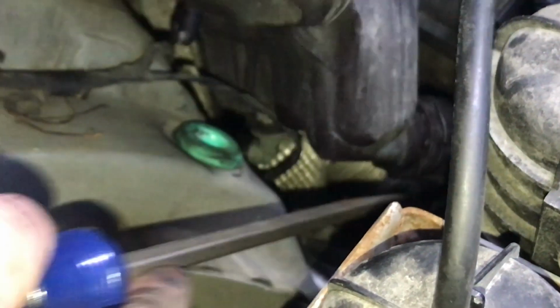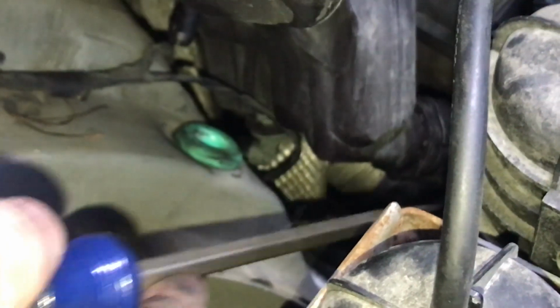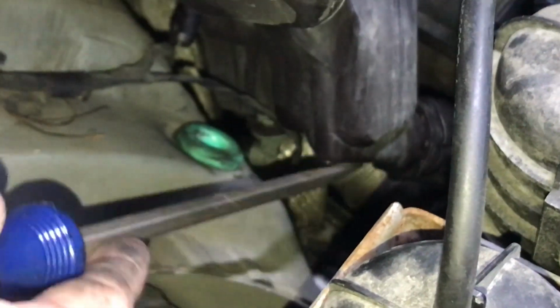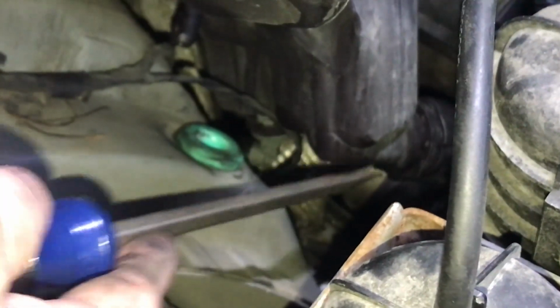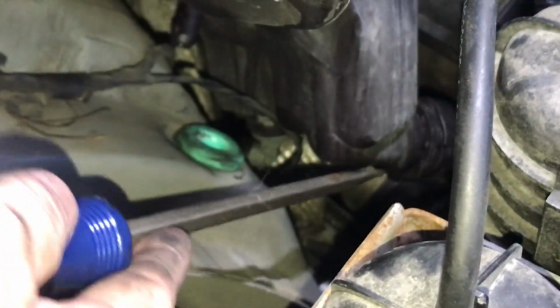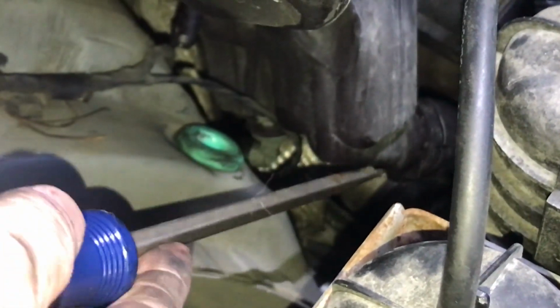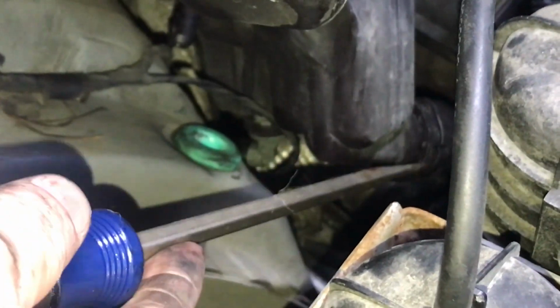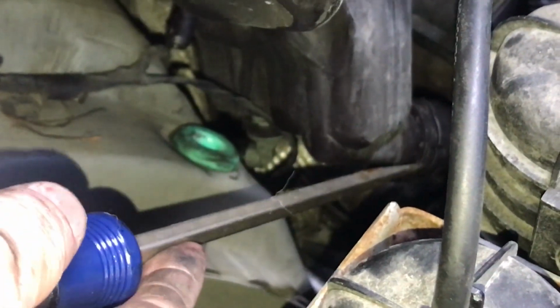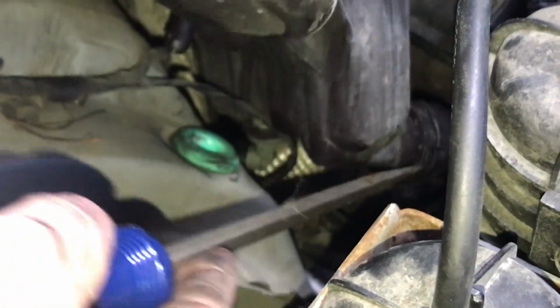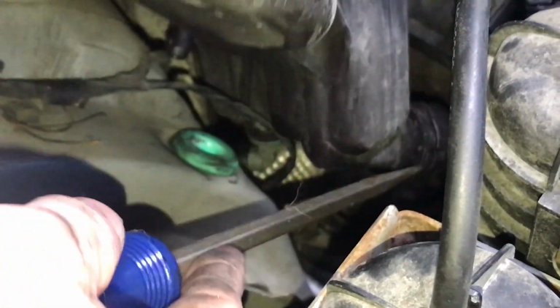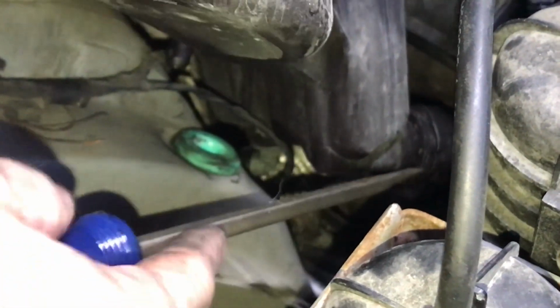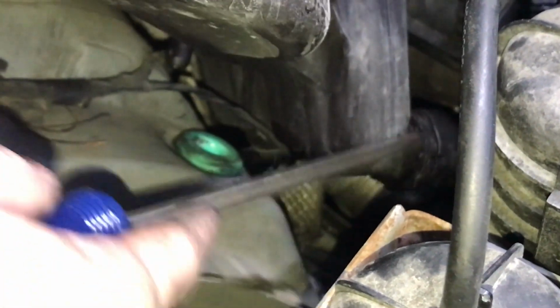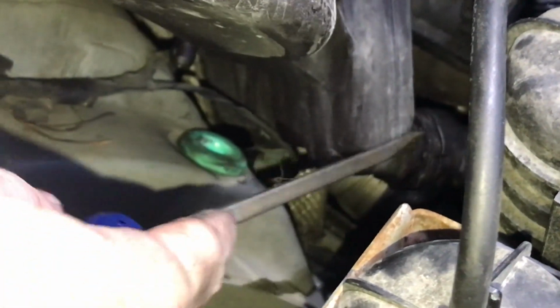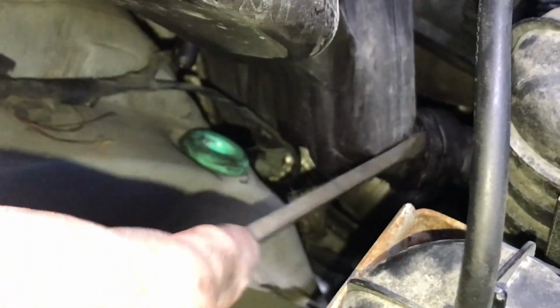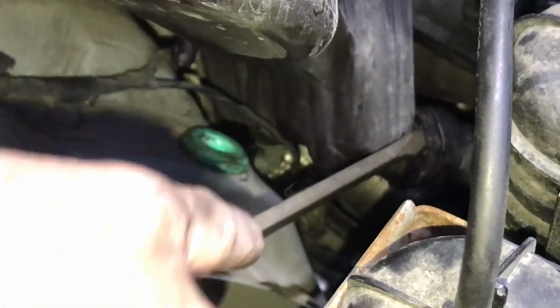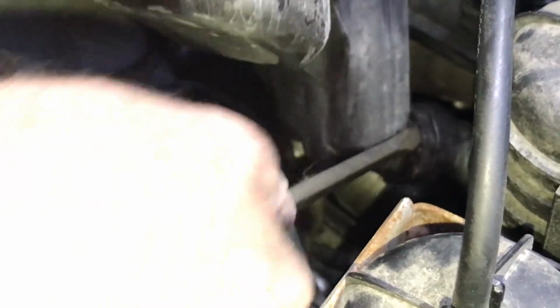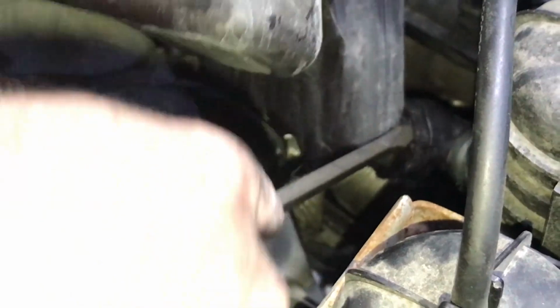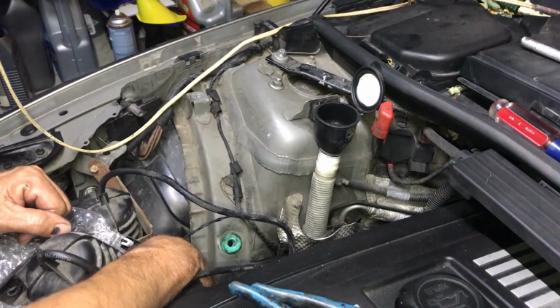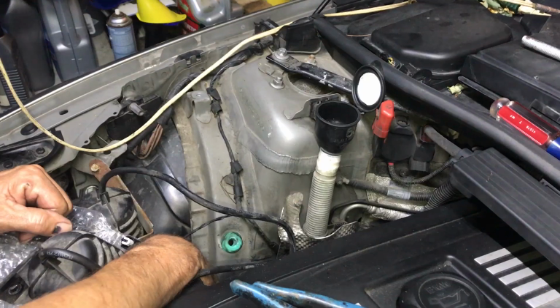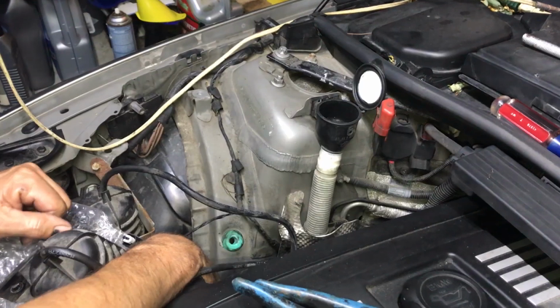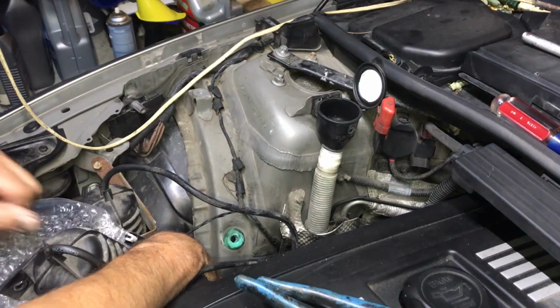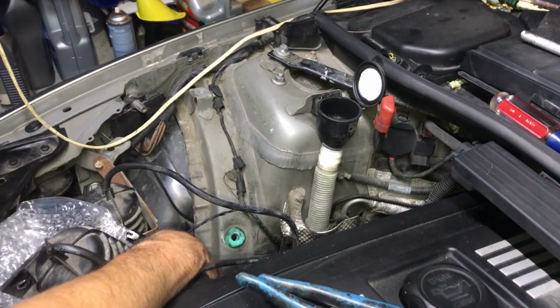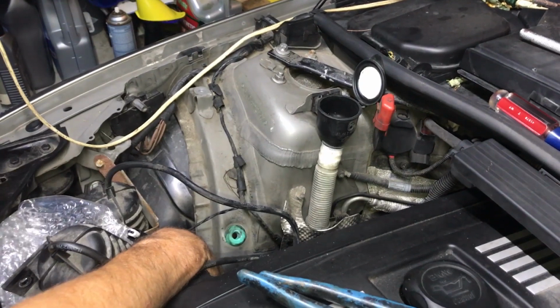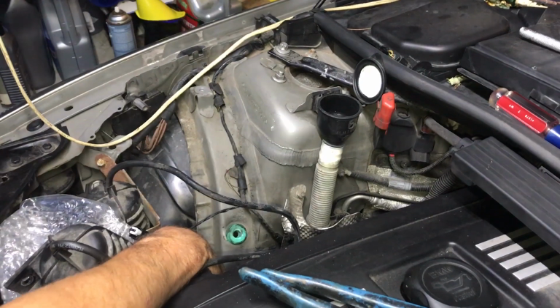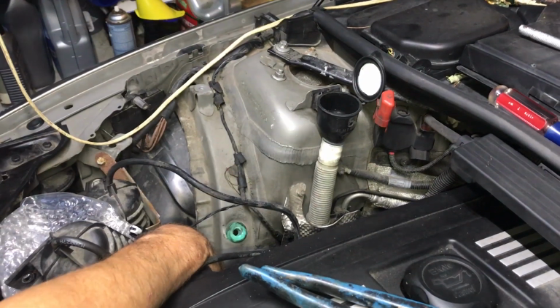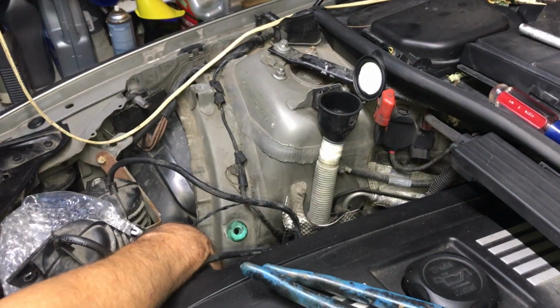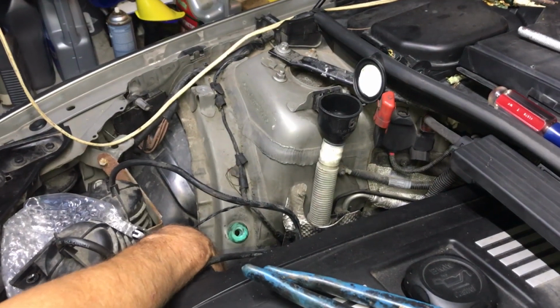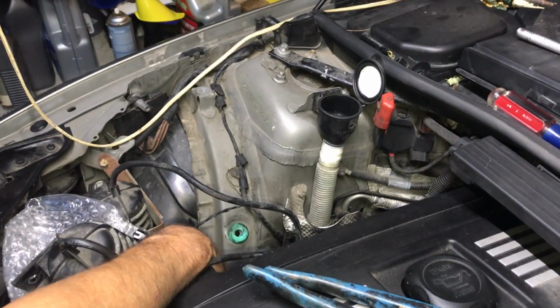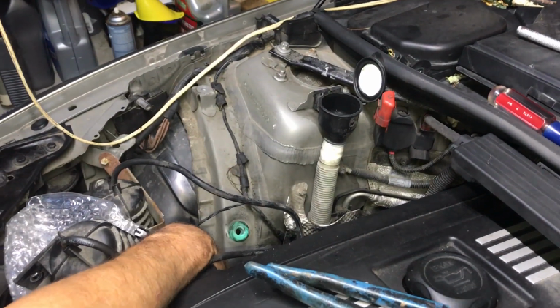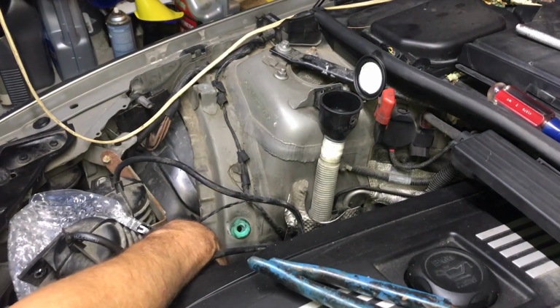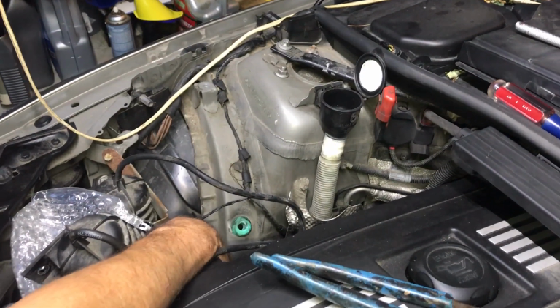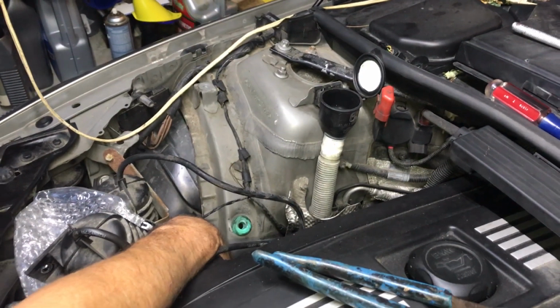Just trying to knock this hose off. Alright.